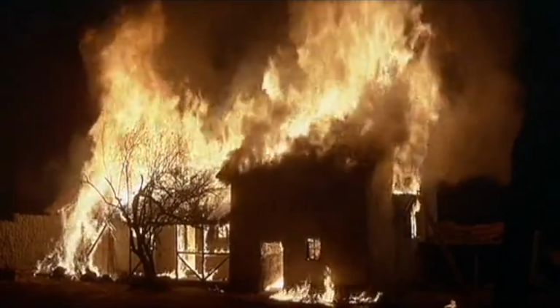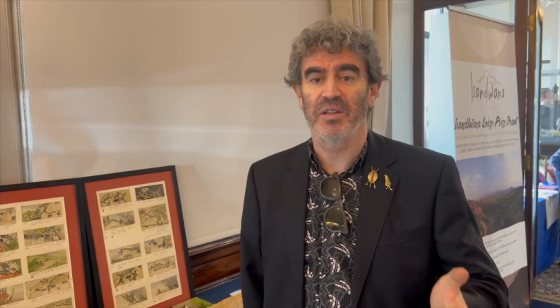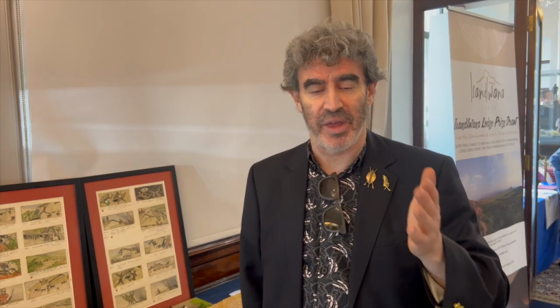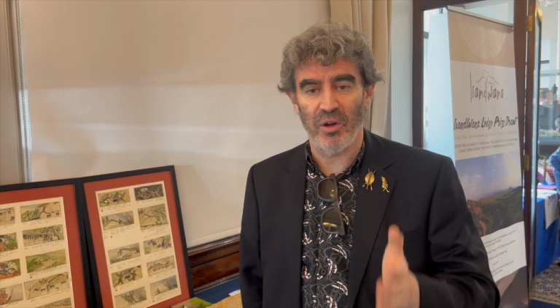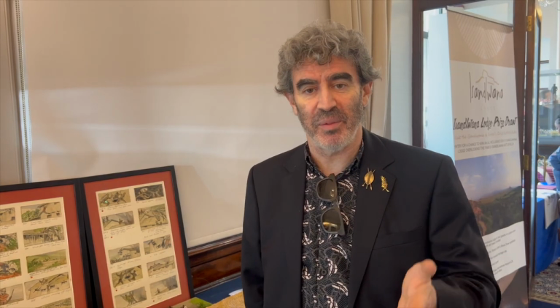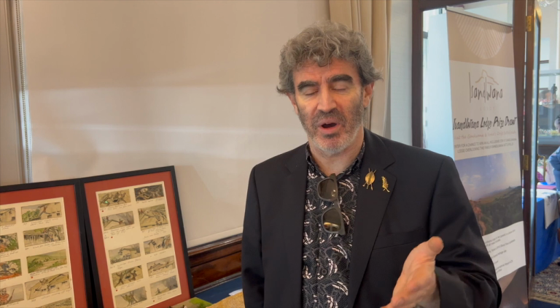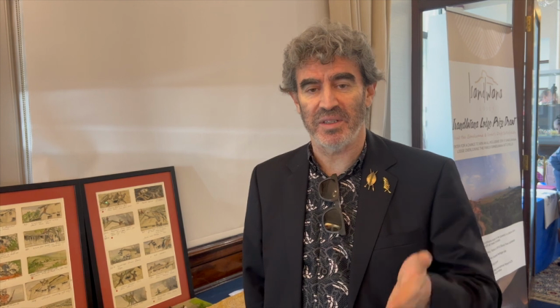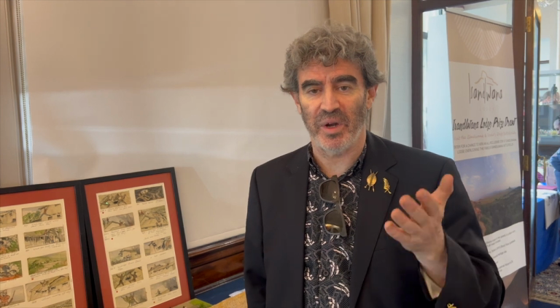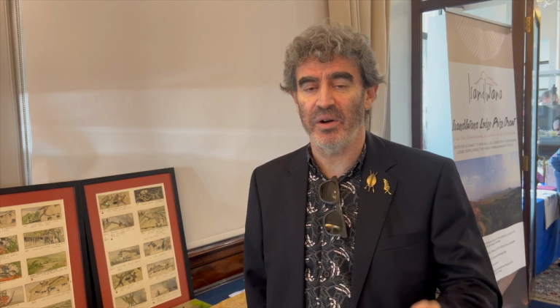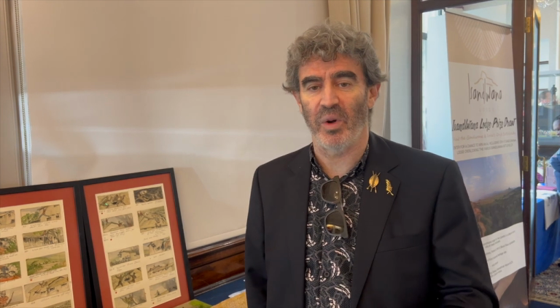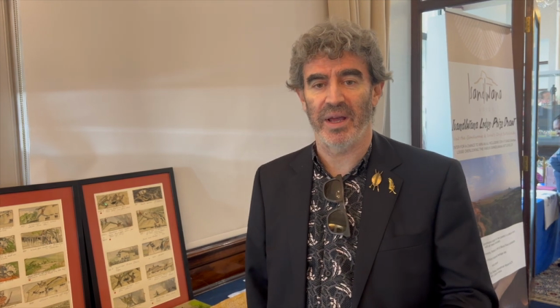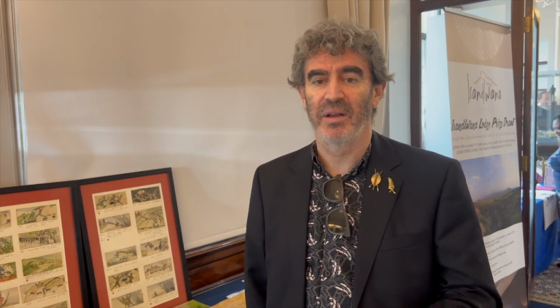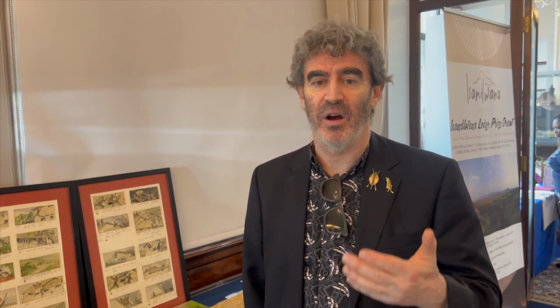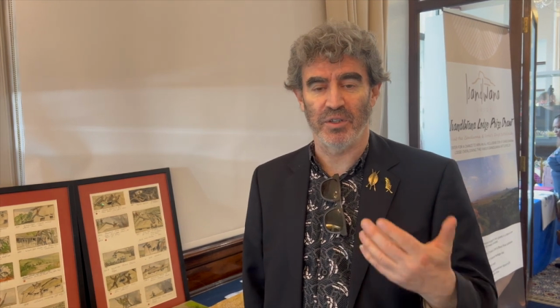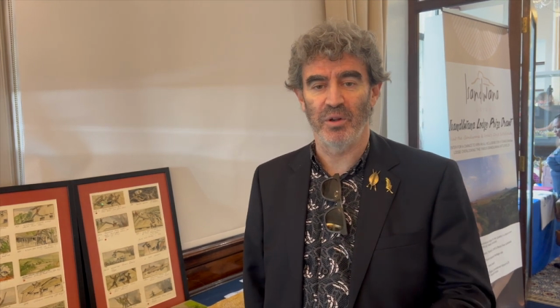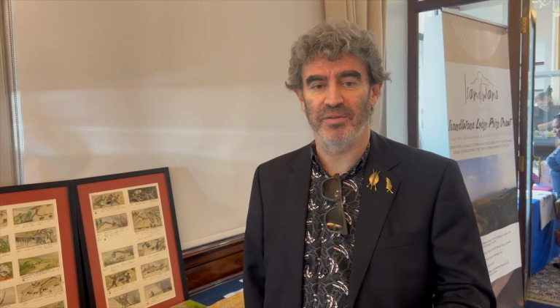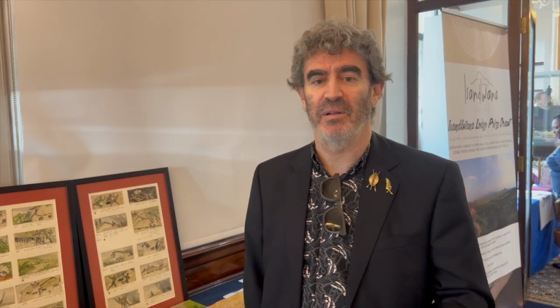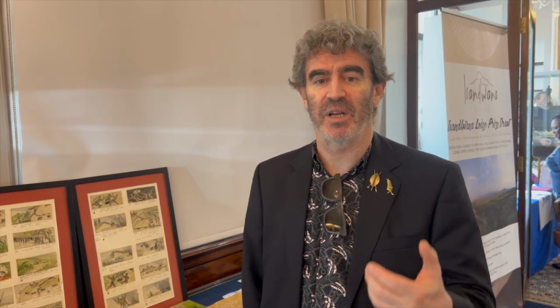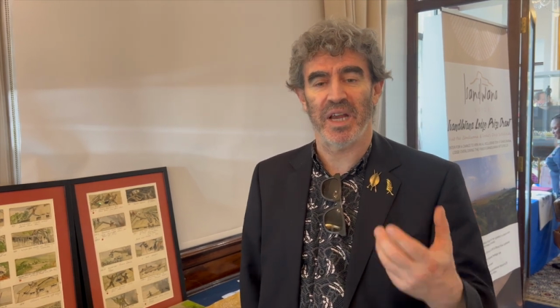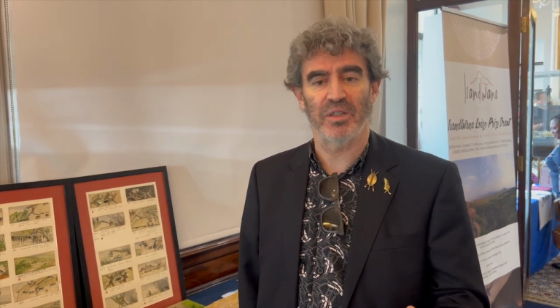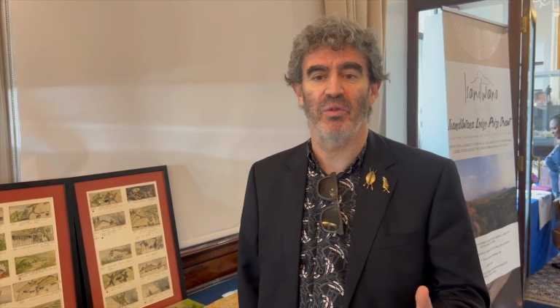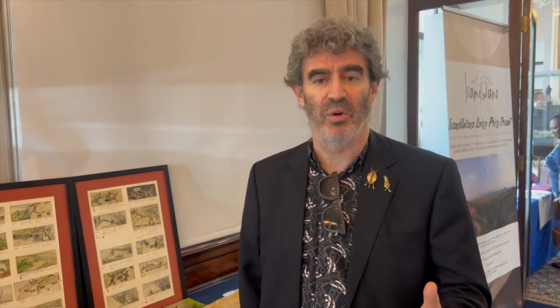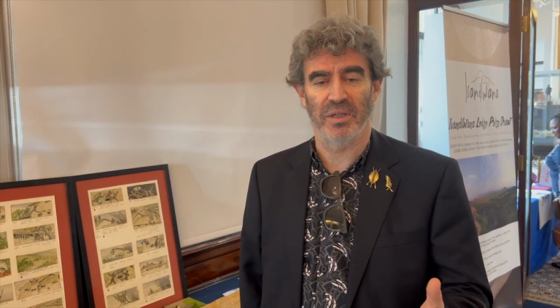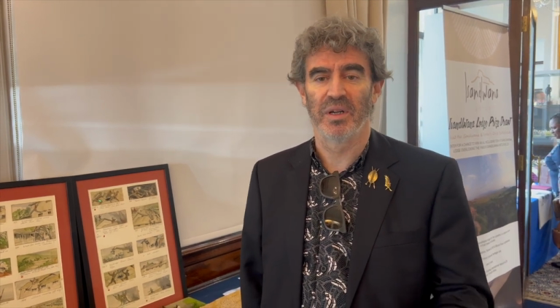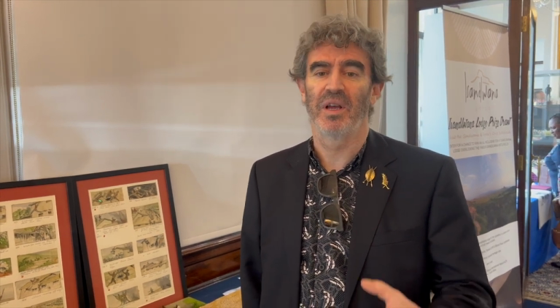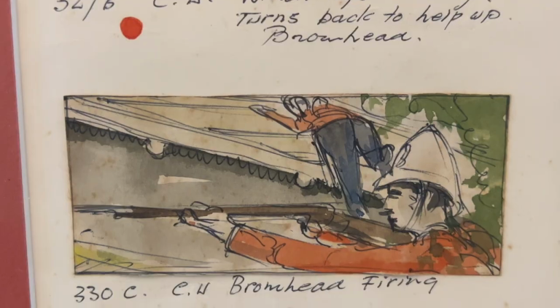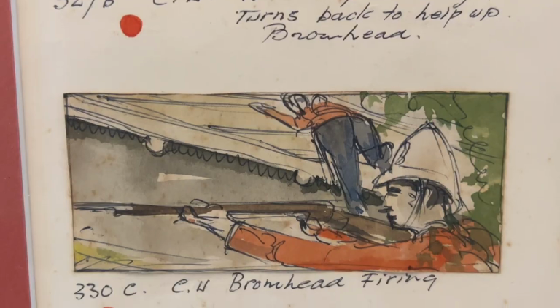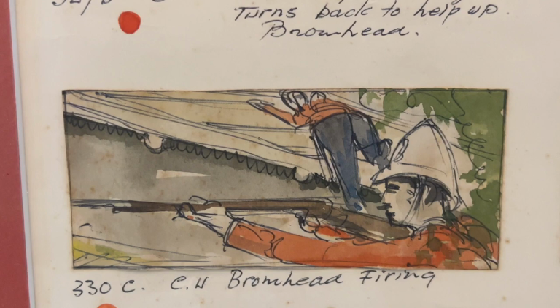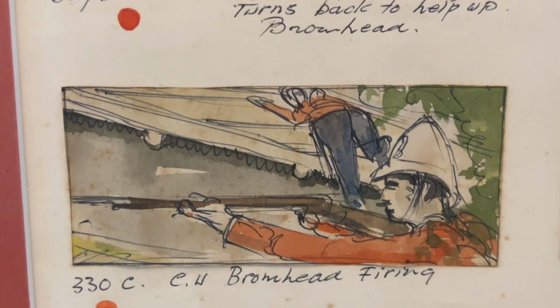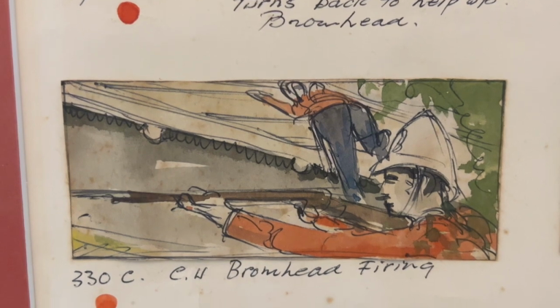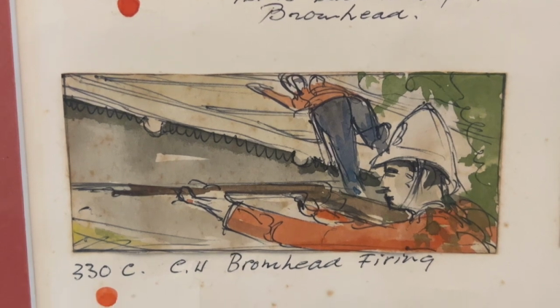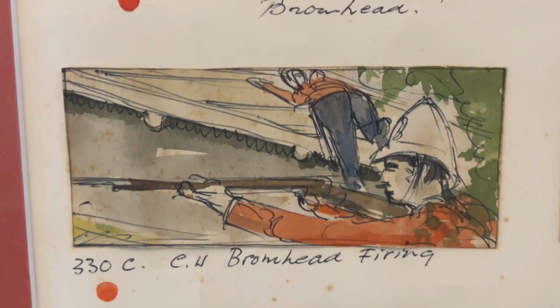The only part of Zulu the film that we are aware of that was ever storyboarded was the burning of the hospital sequence.